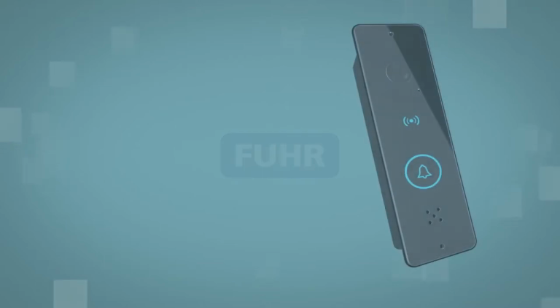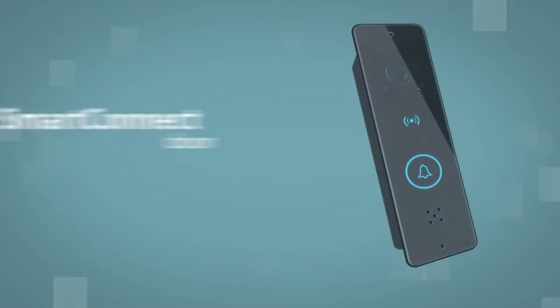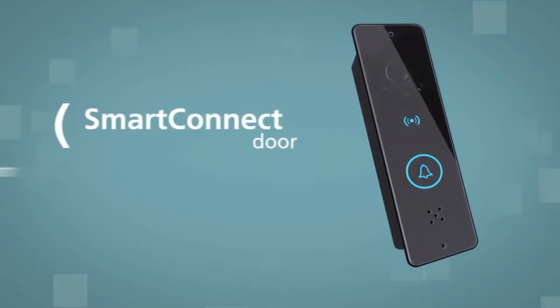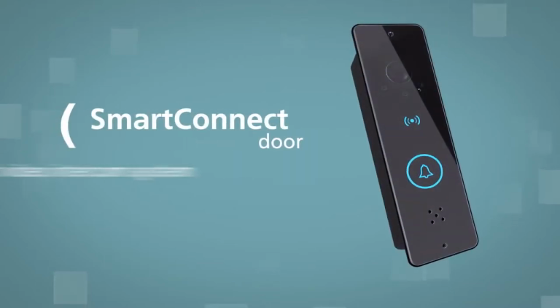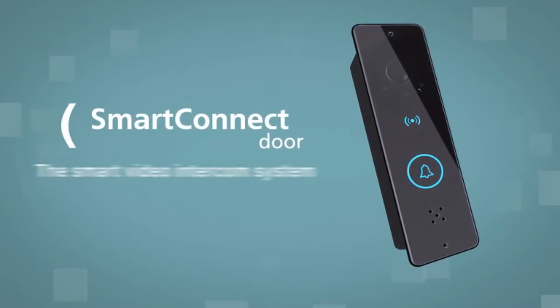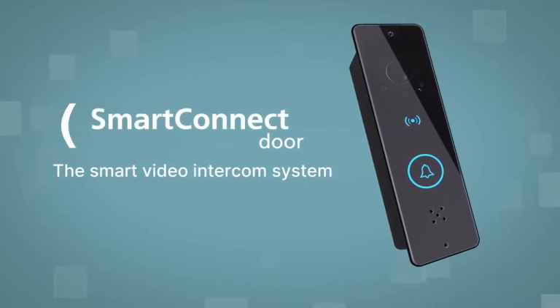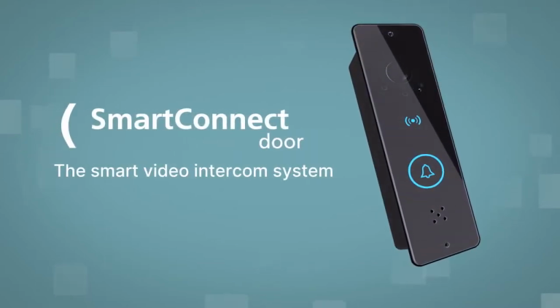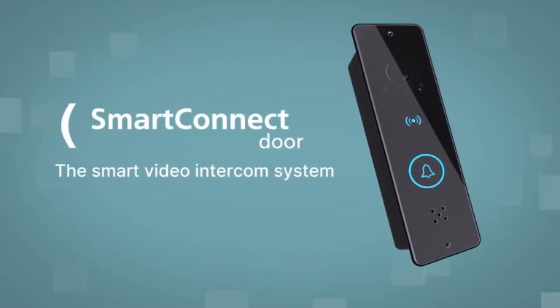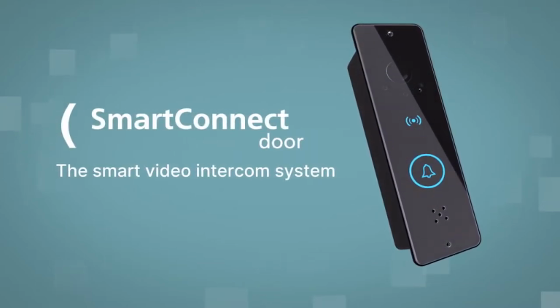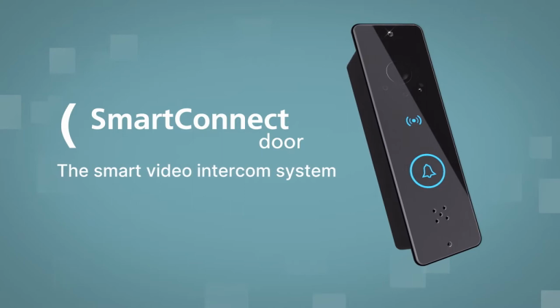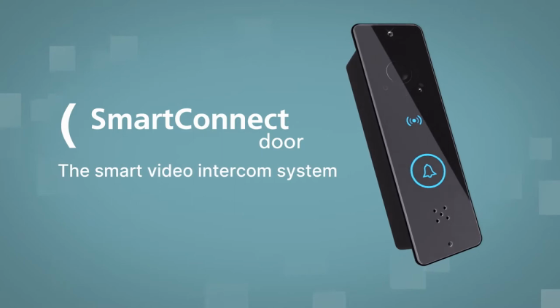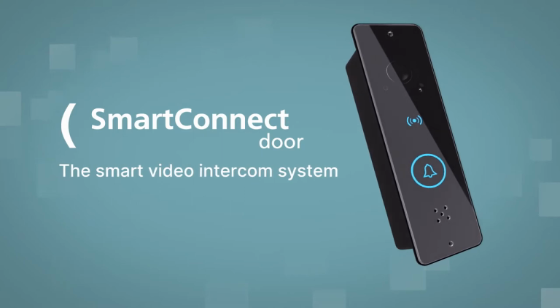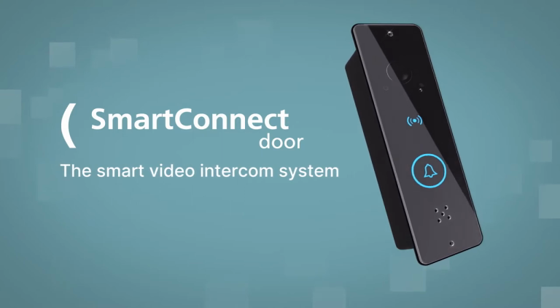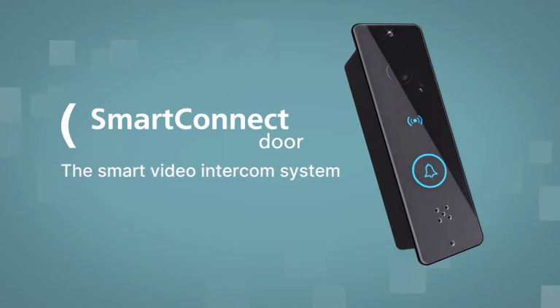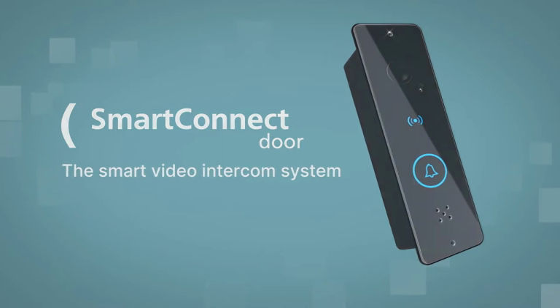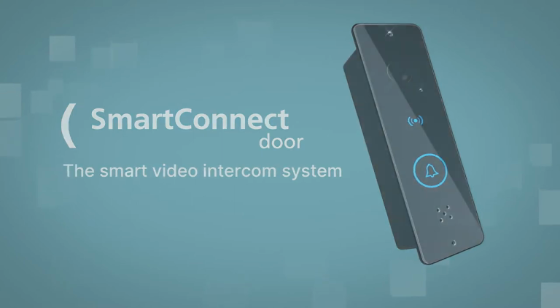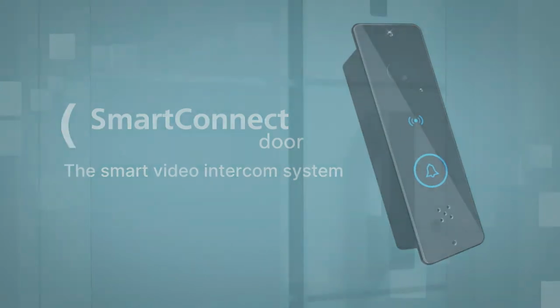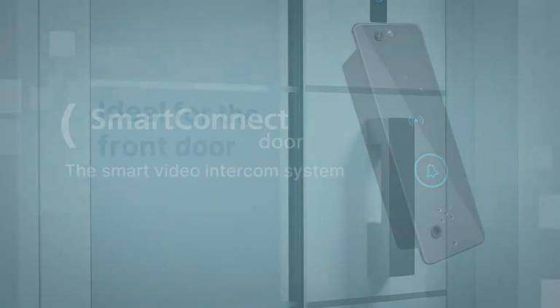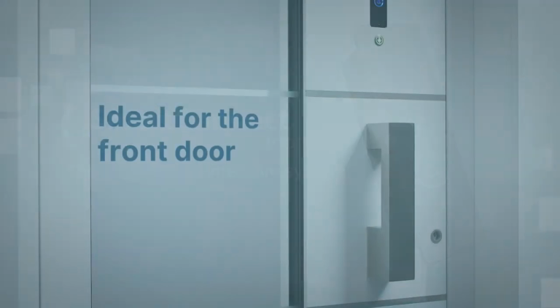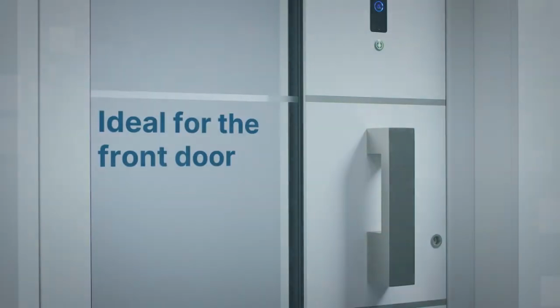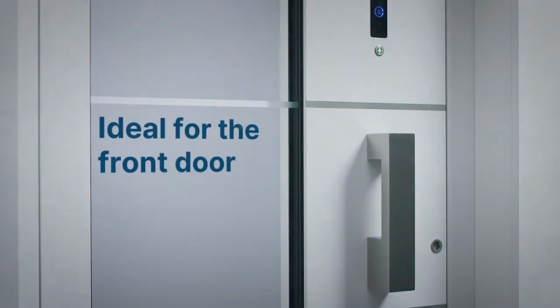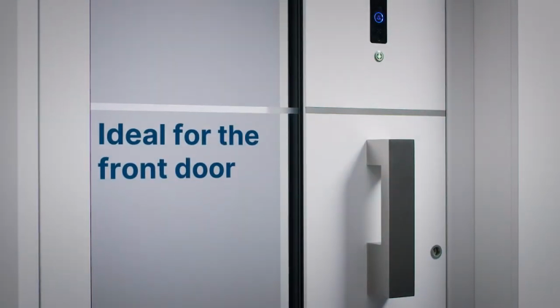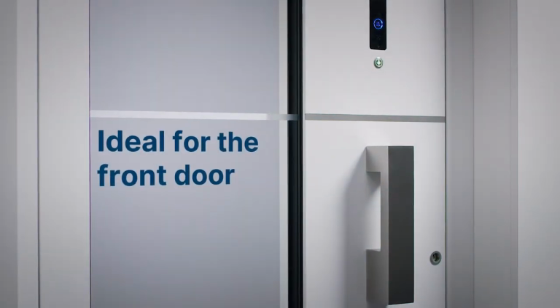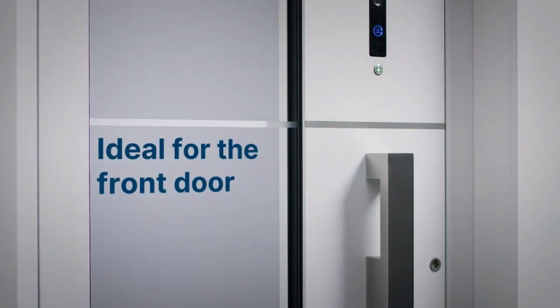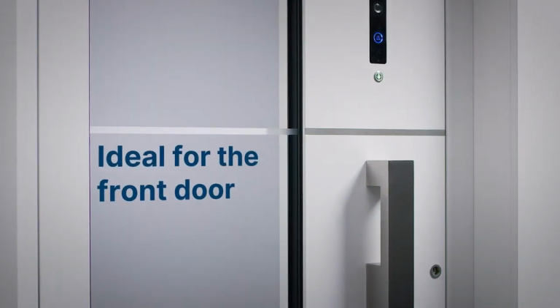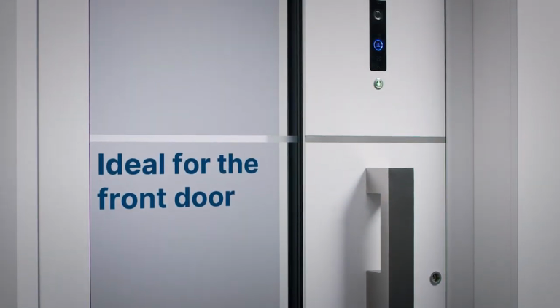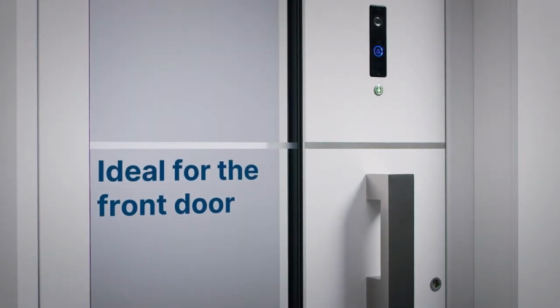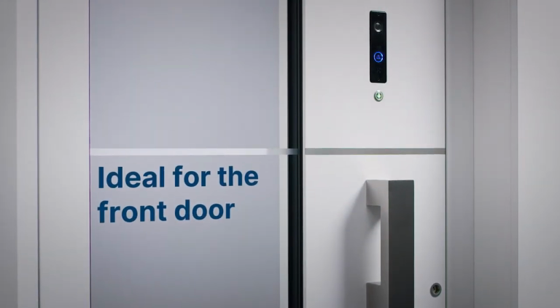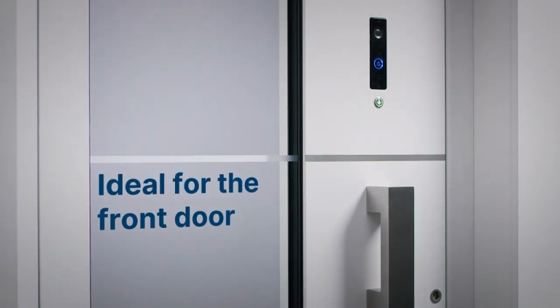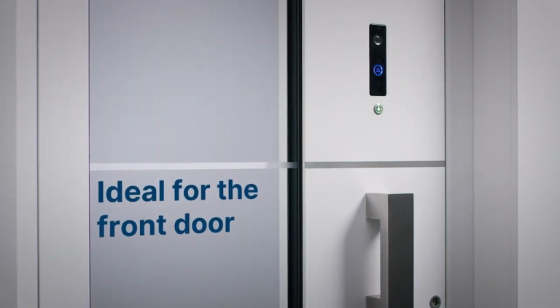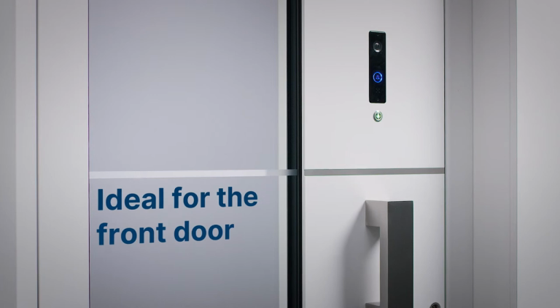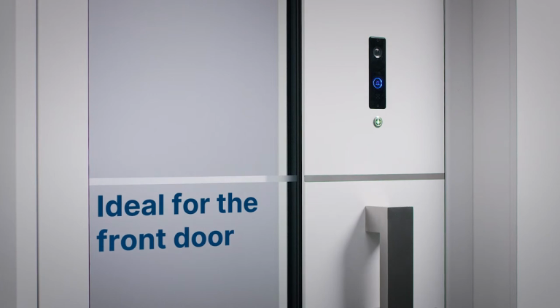Never miss another visitor, no matter where you are. How is that possible? With a Smart Connect Door, made by FUA.